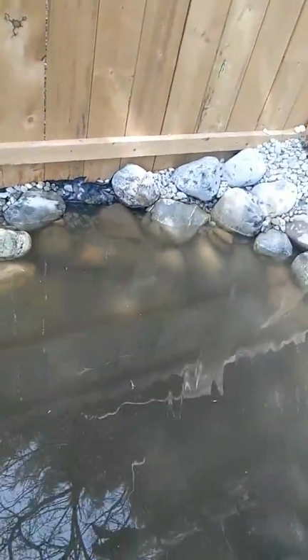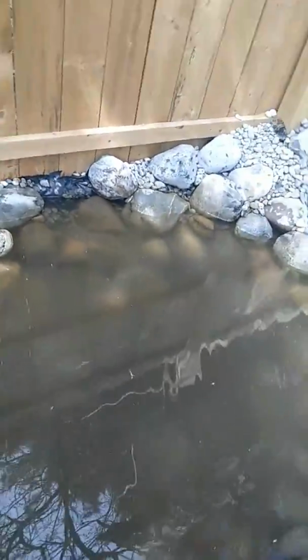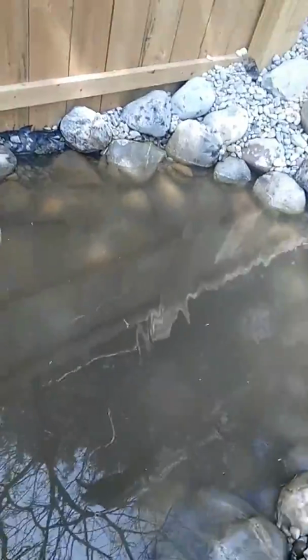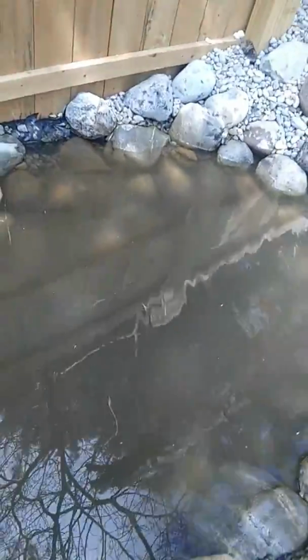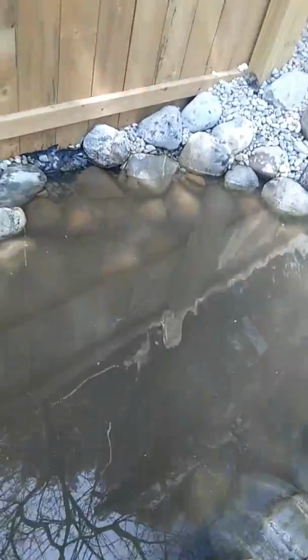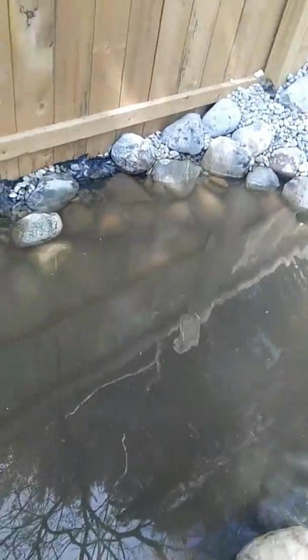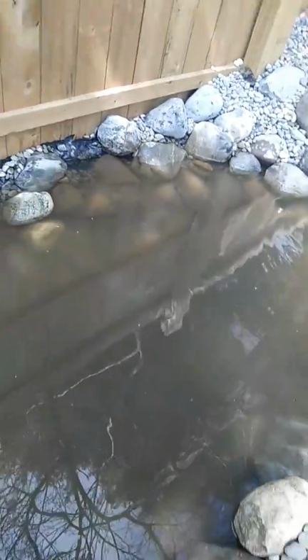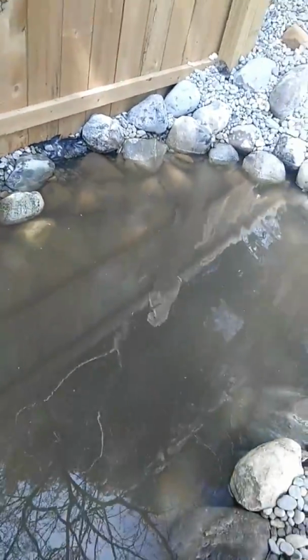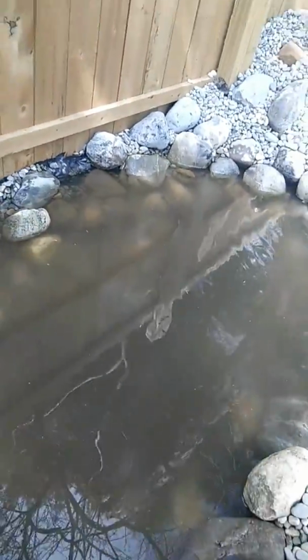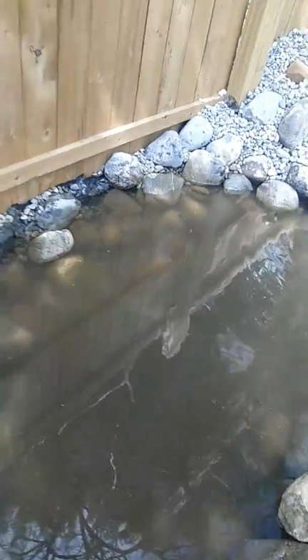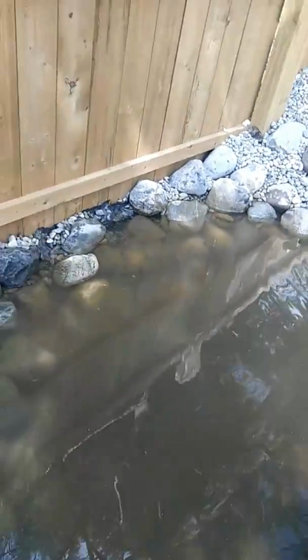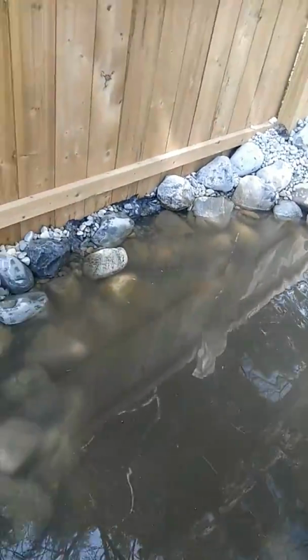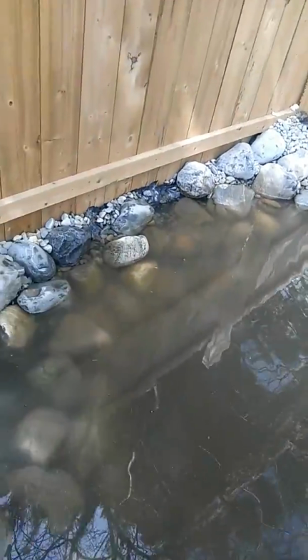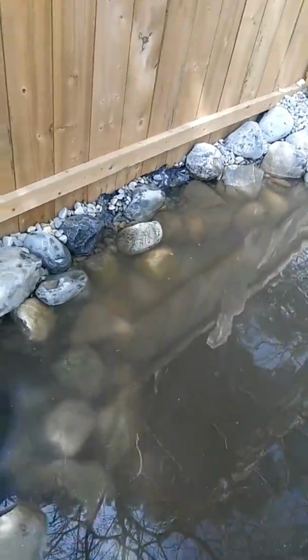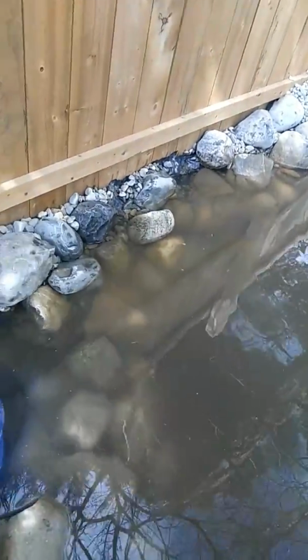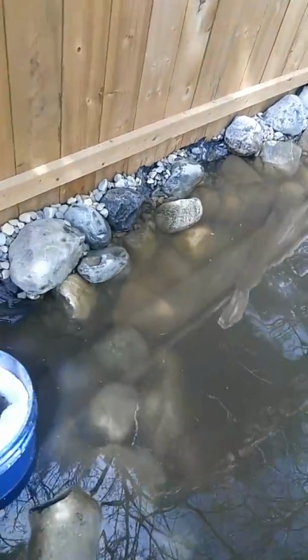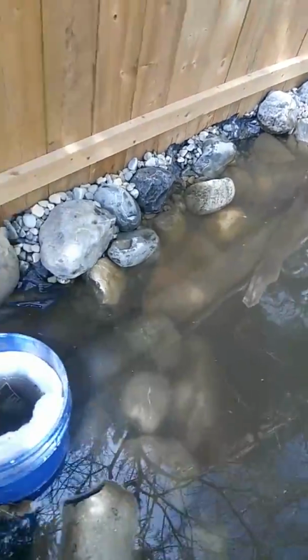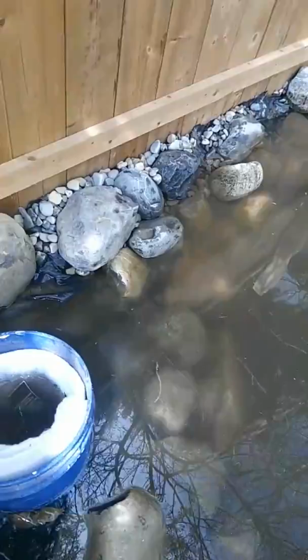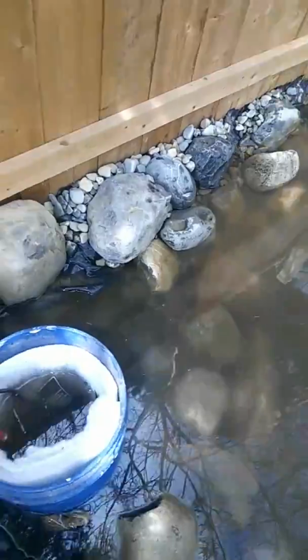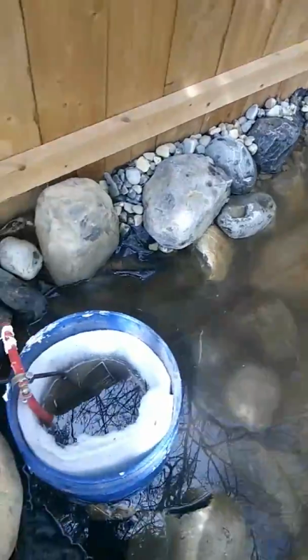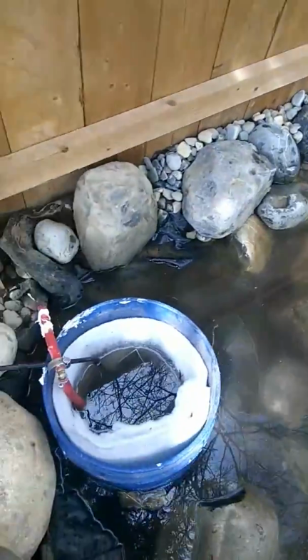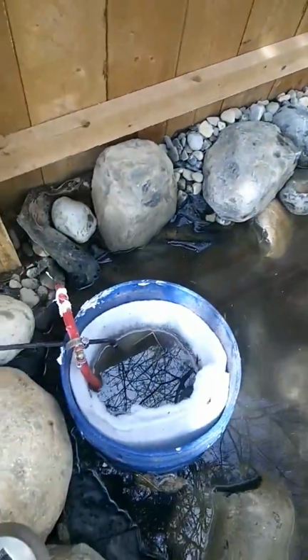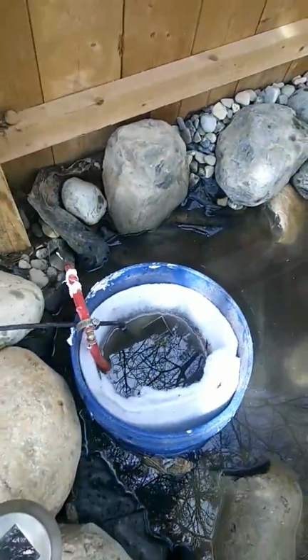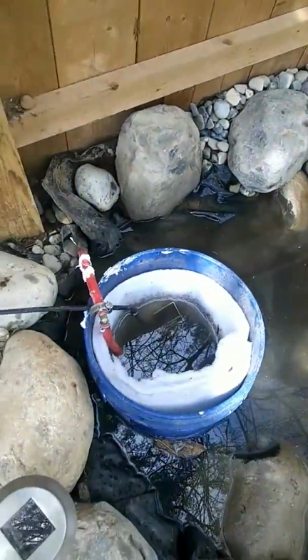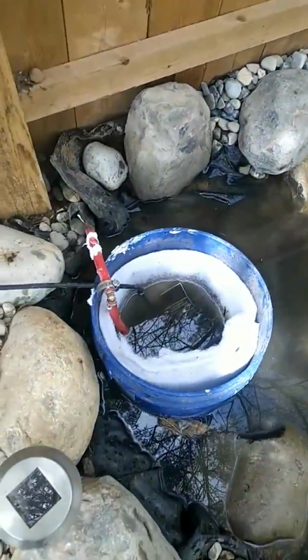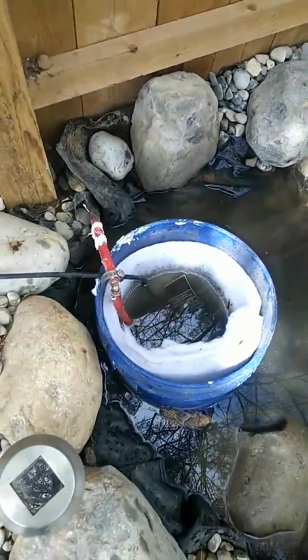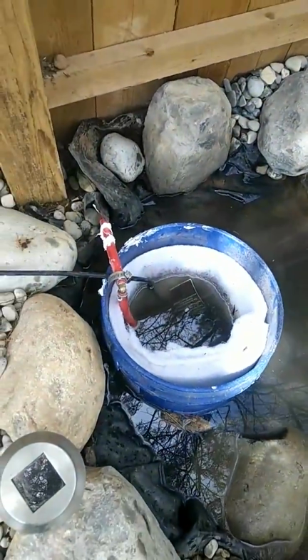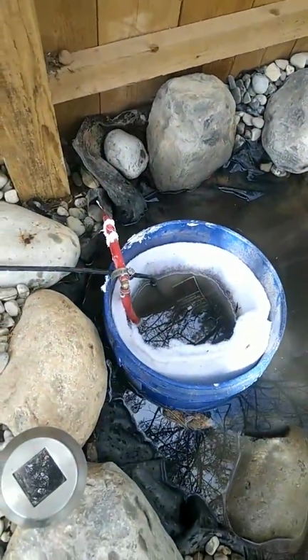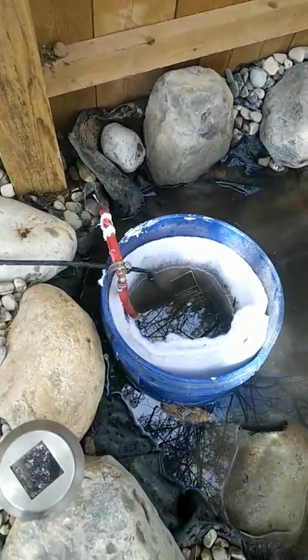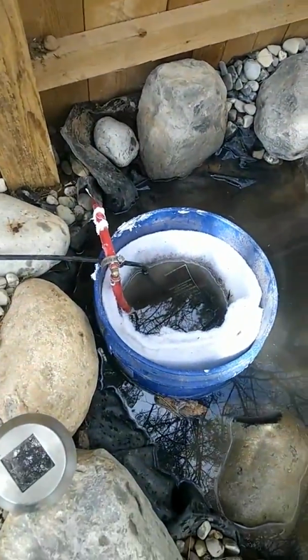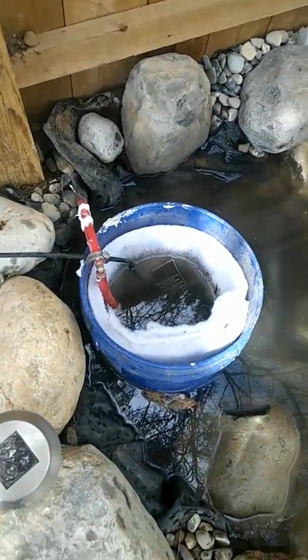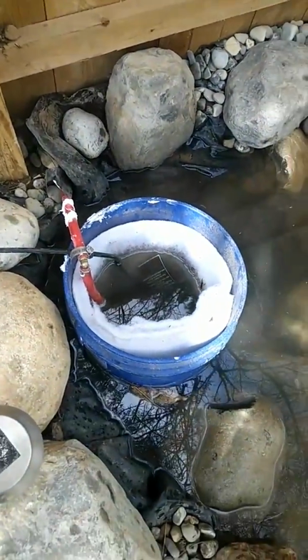And finally, back to the pond with a mechanical filter.